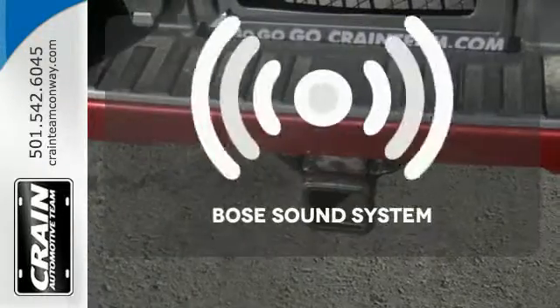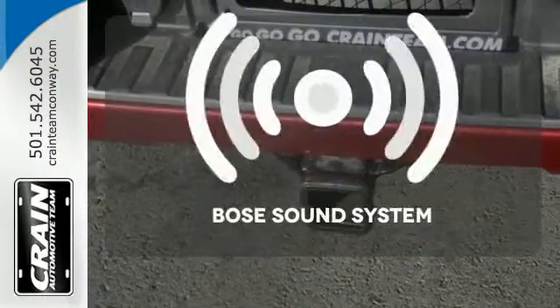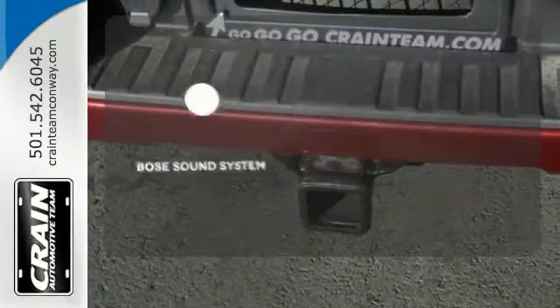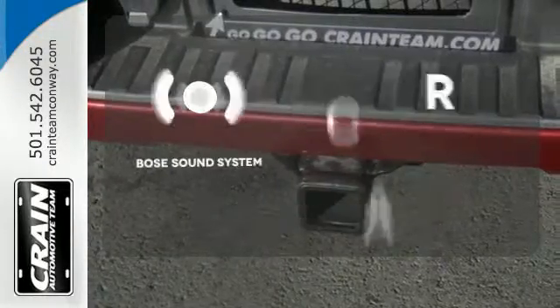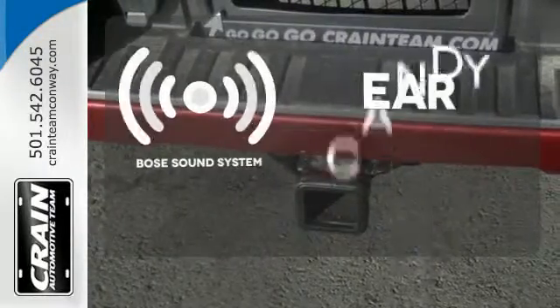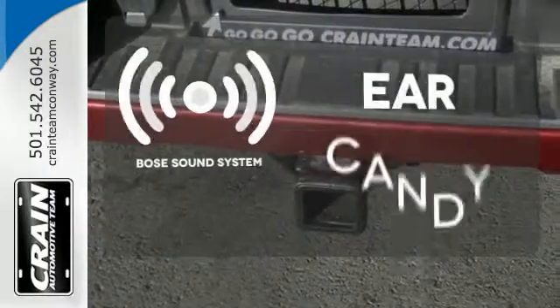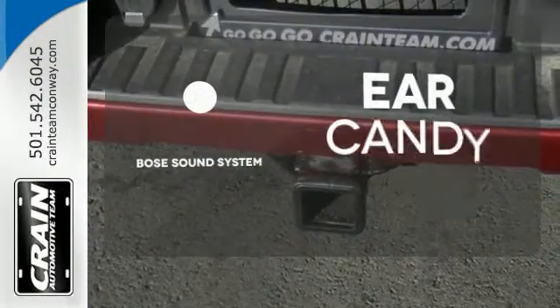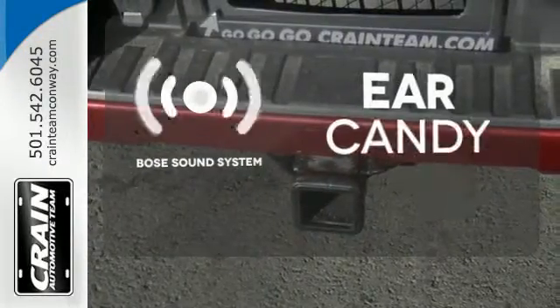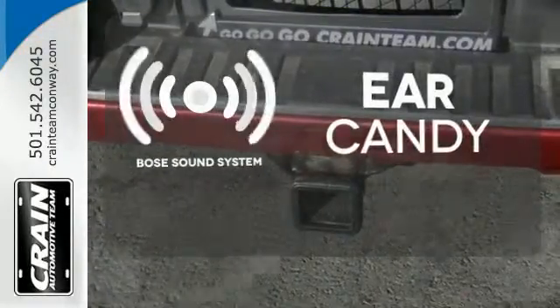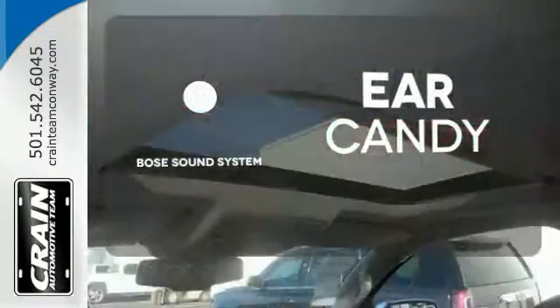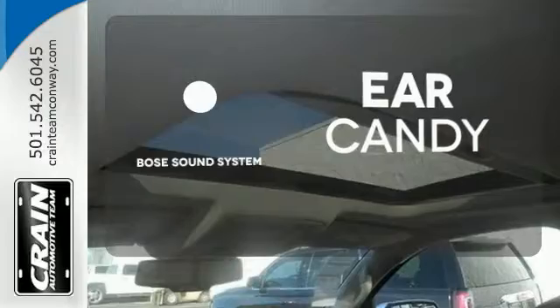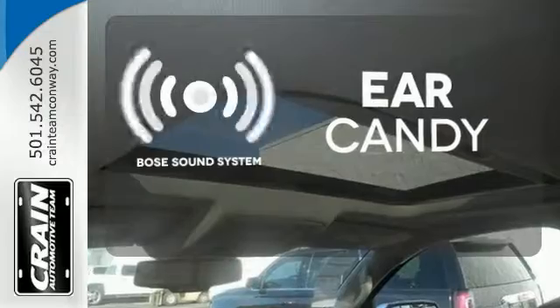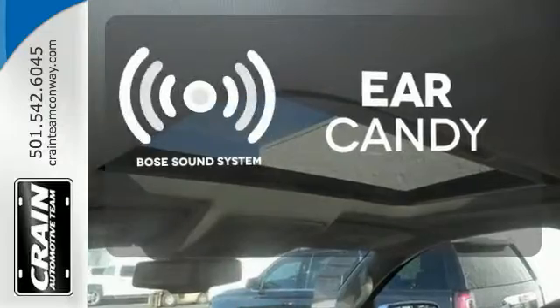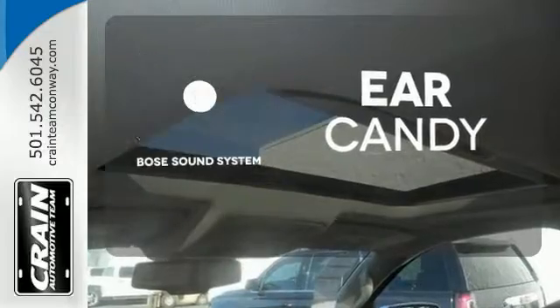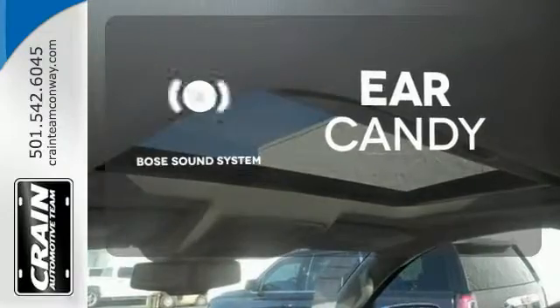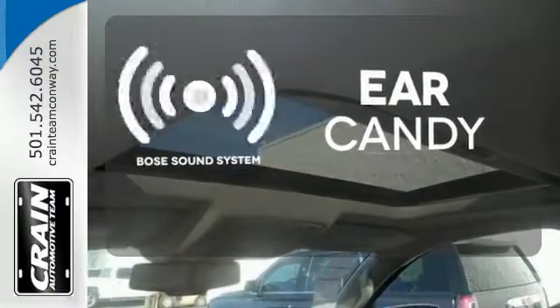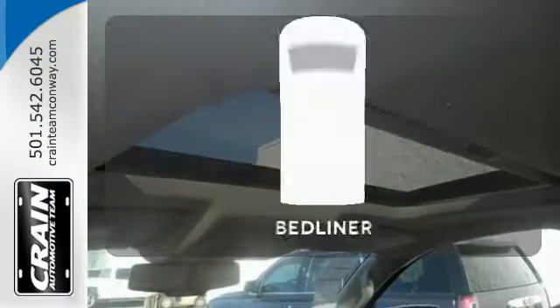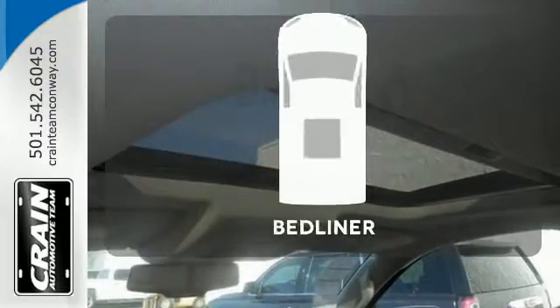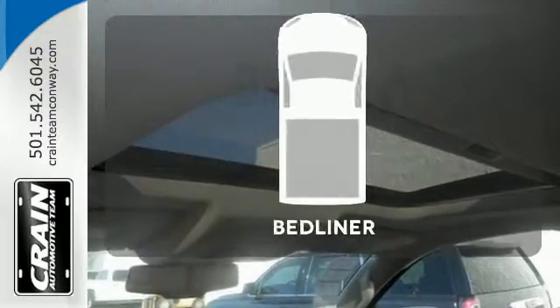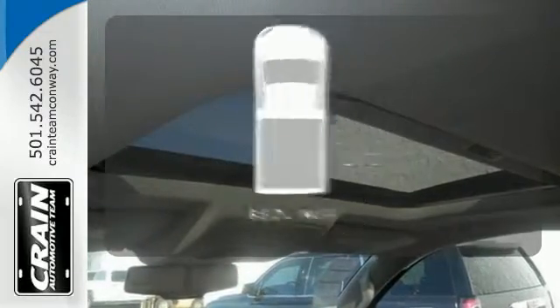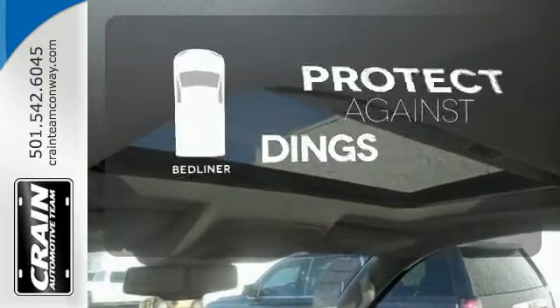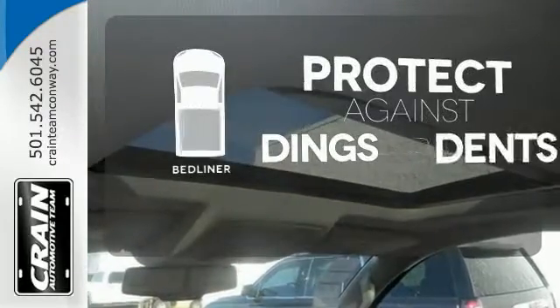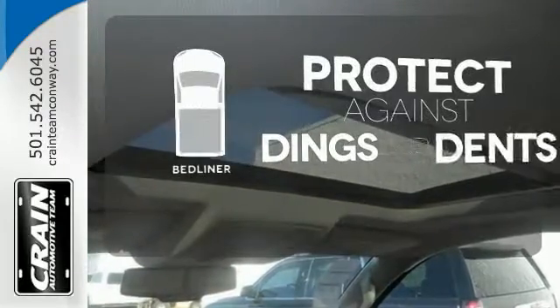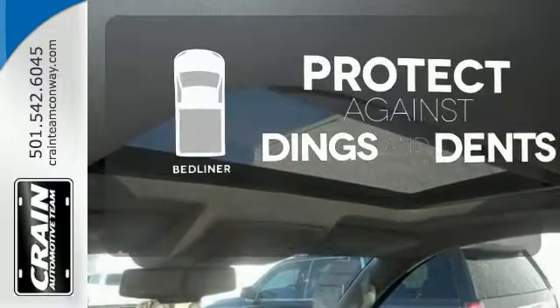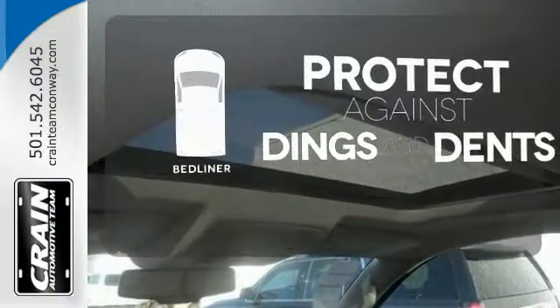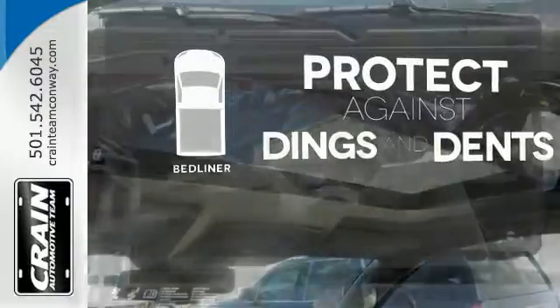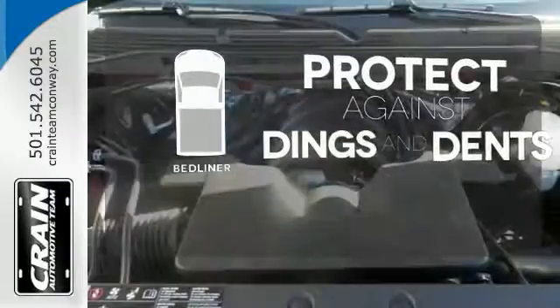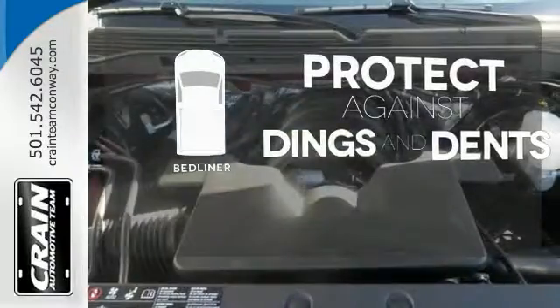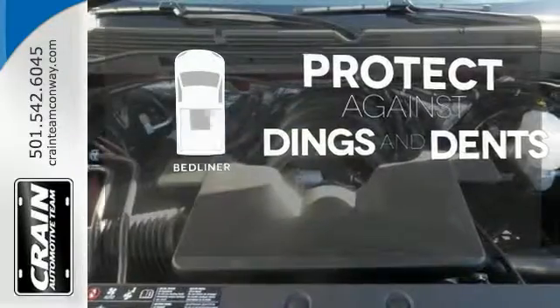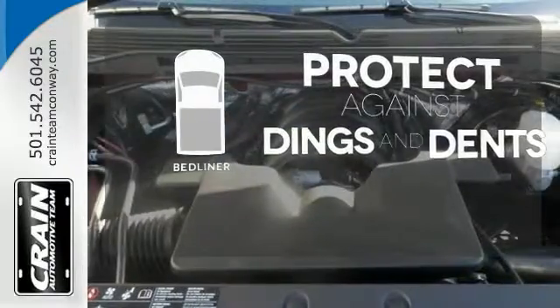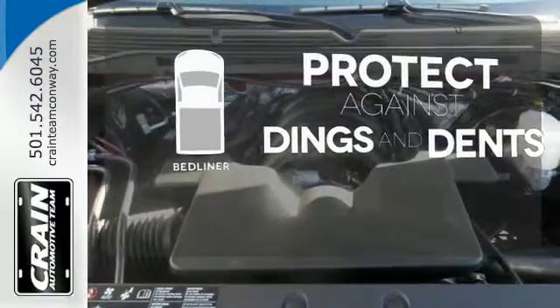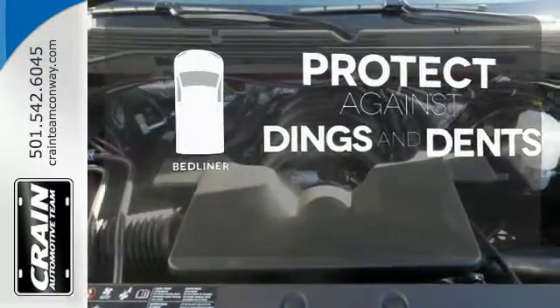The Bose sound system gives you a rich listening experience. Protection for your truck and your haul comes with a bed liner.